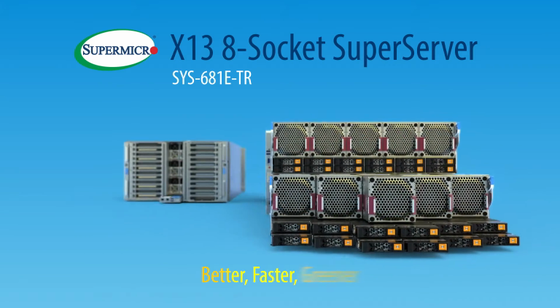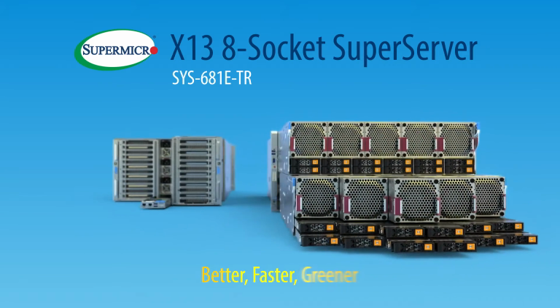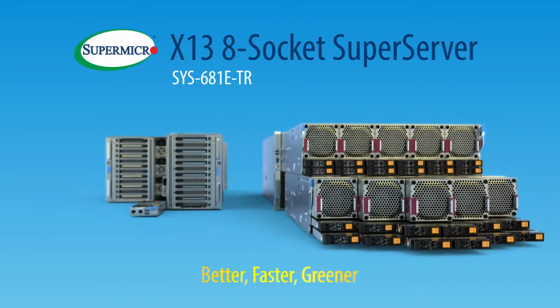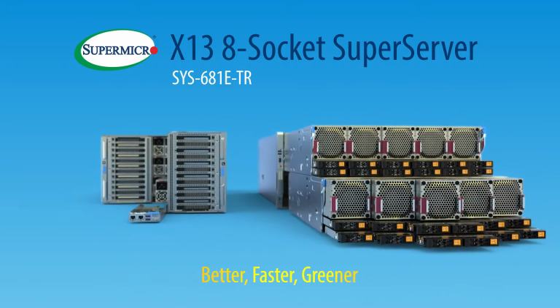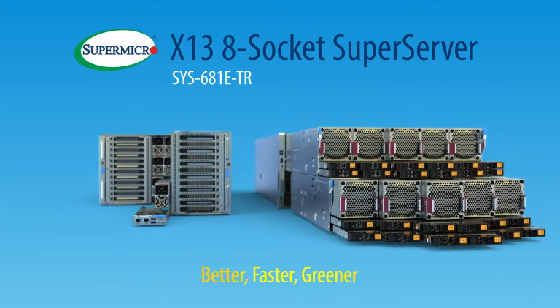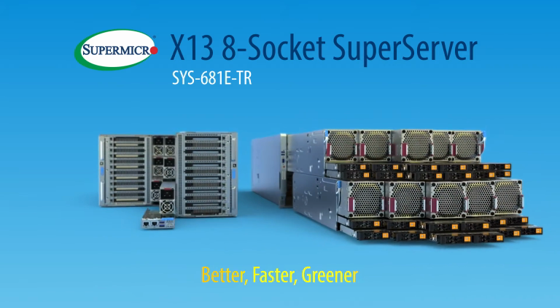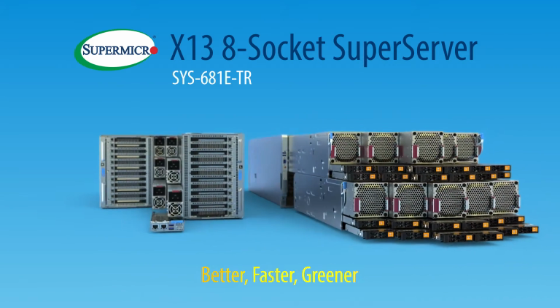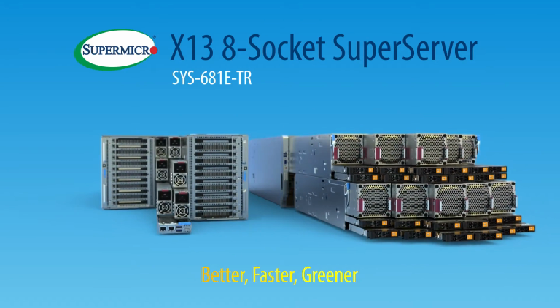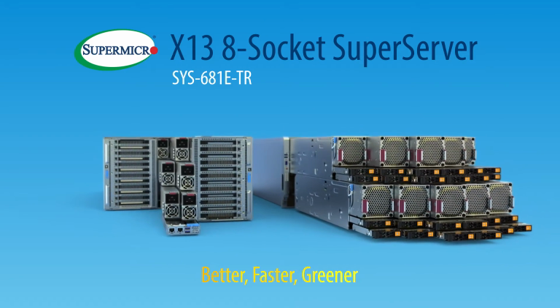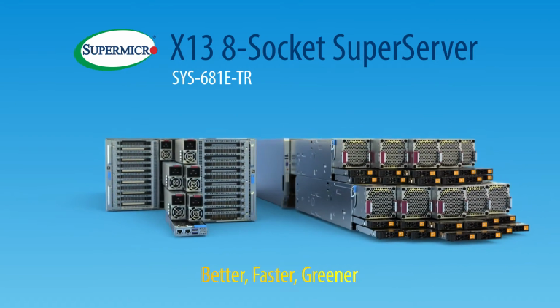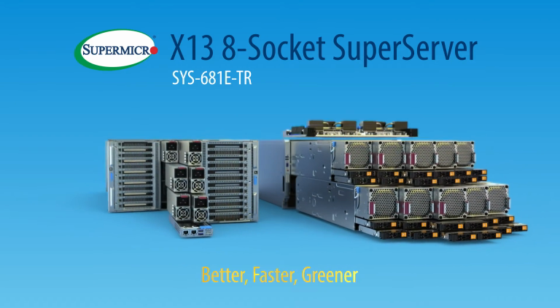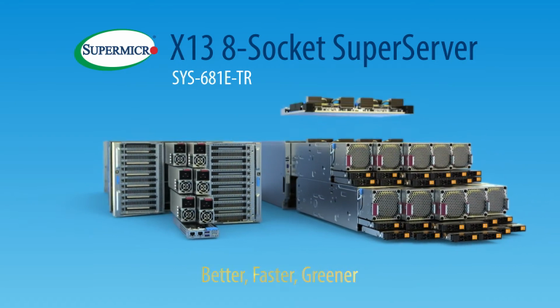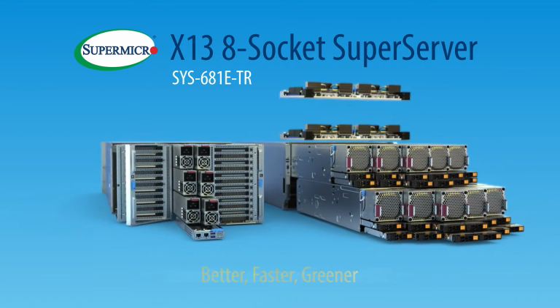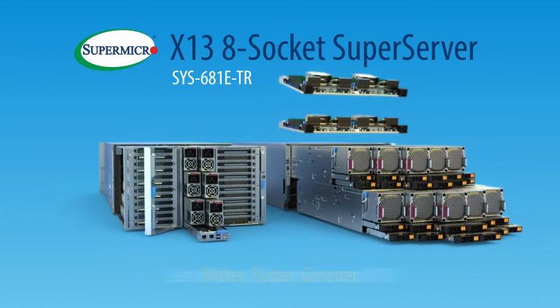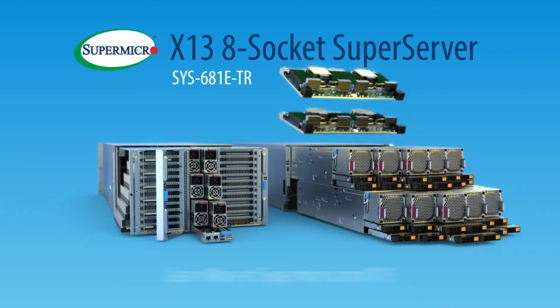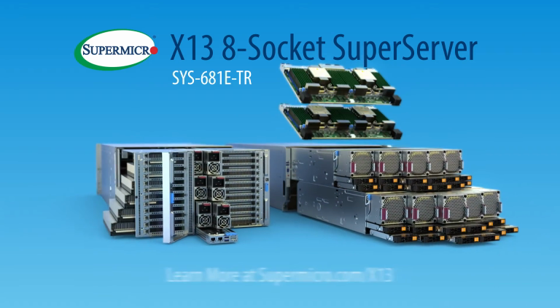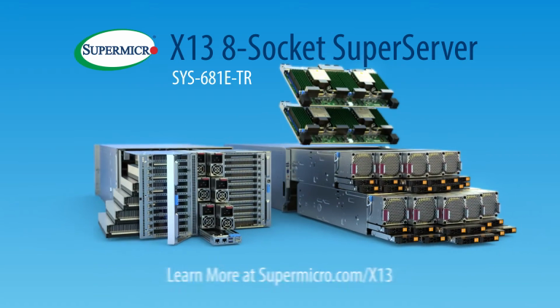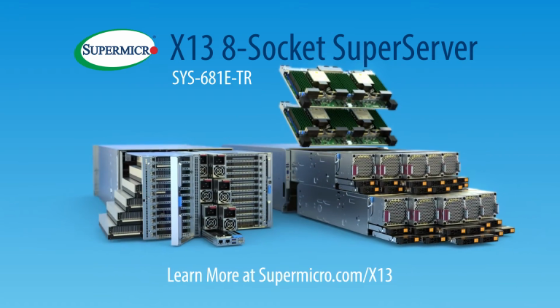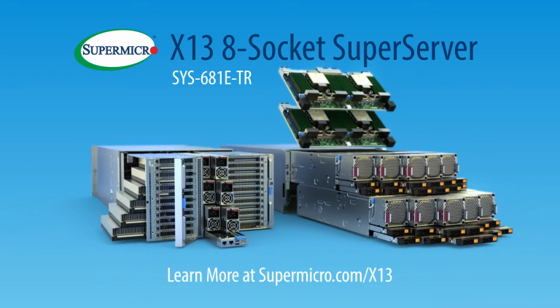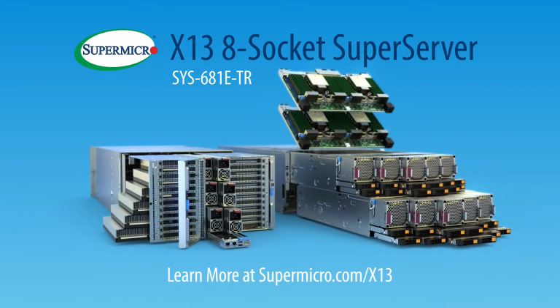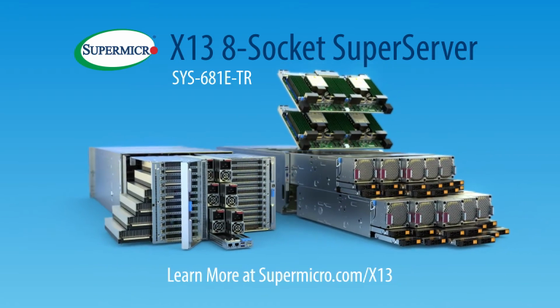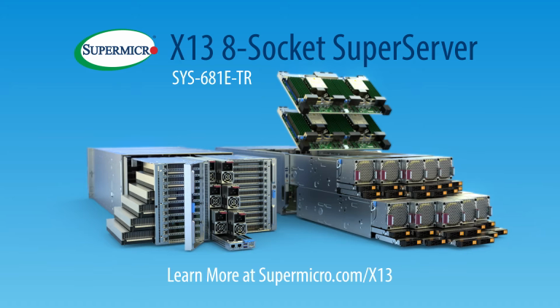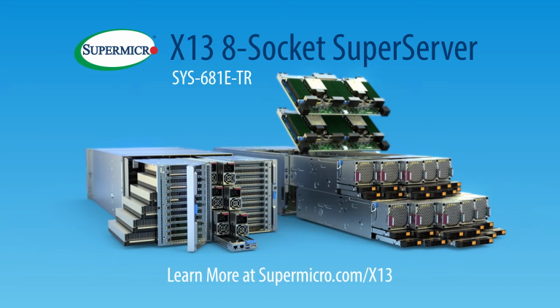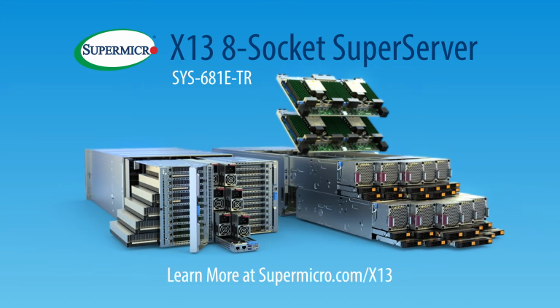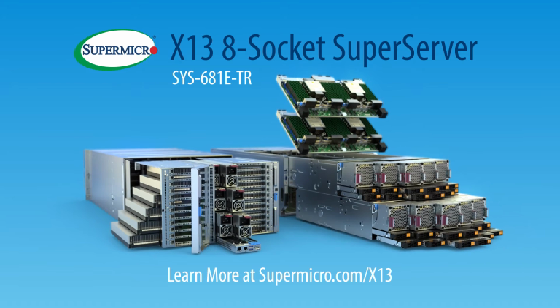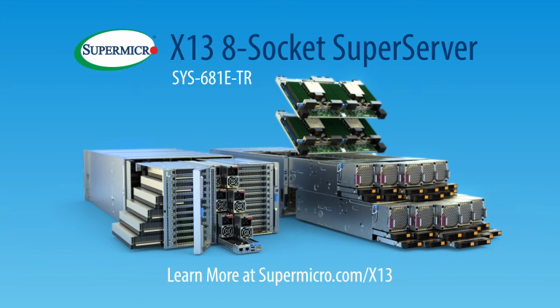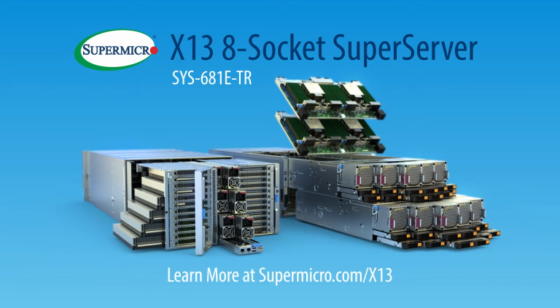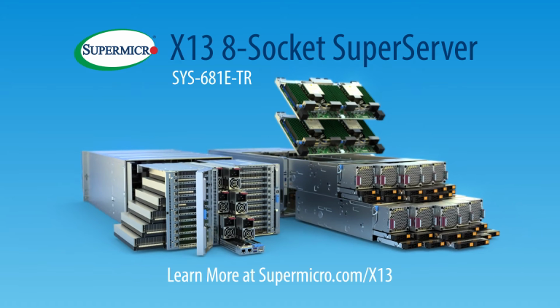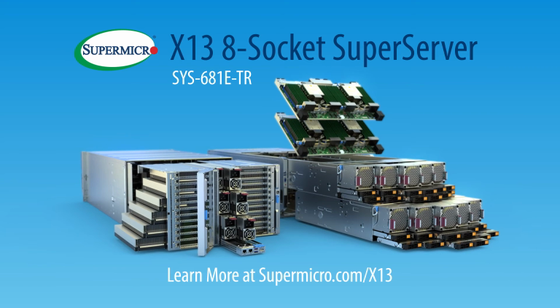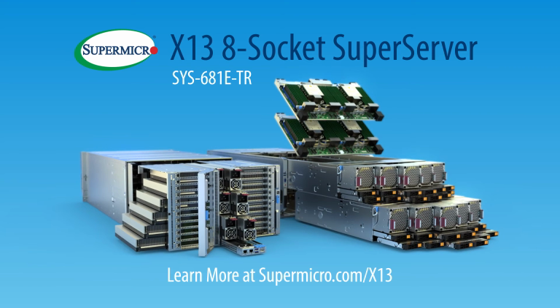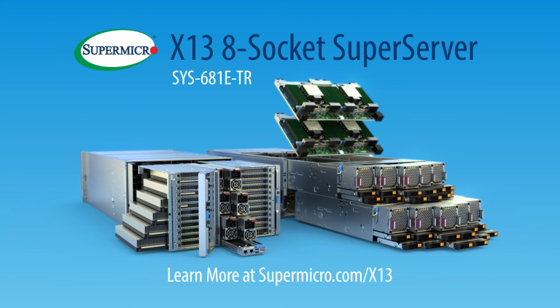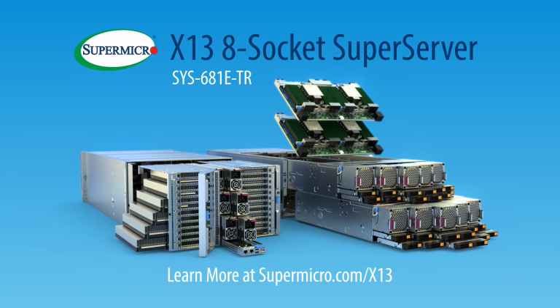The new Supermicro X13 8-Socket SuperServer — better, faster, greener. Learn more at Supermicro.com/X13.